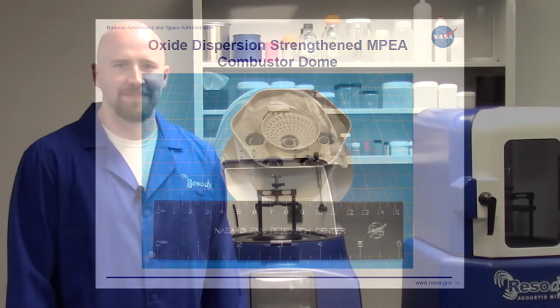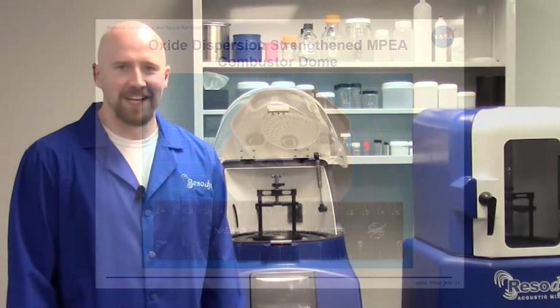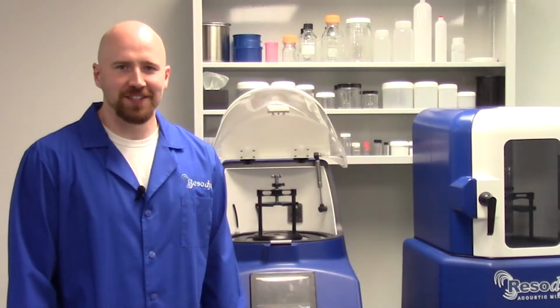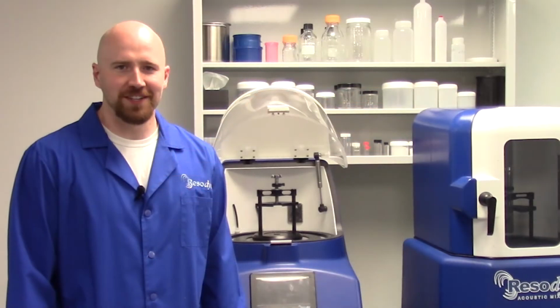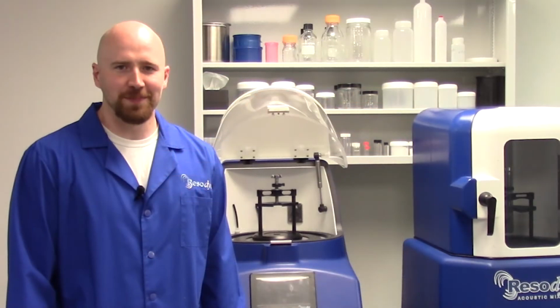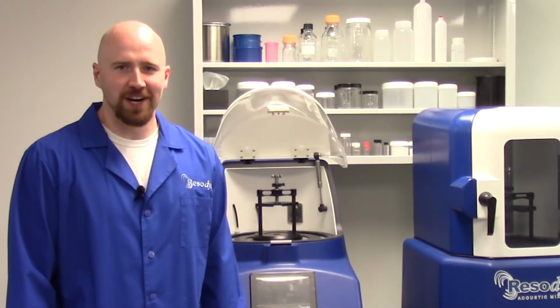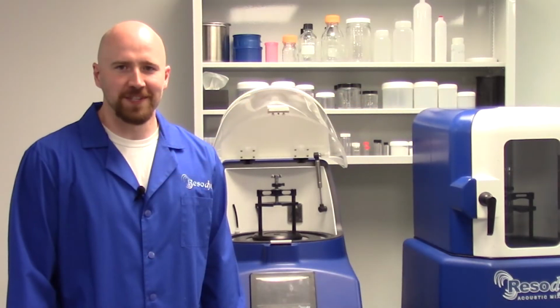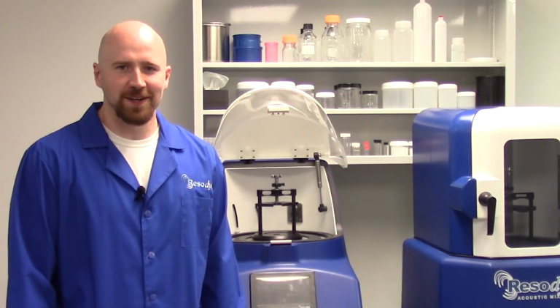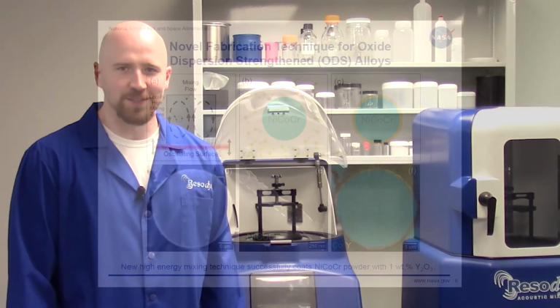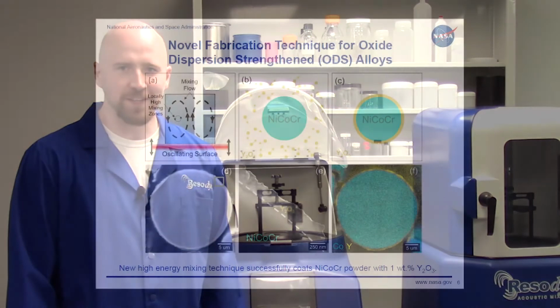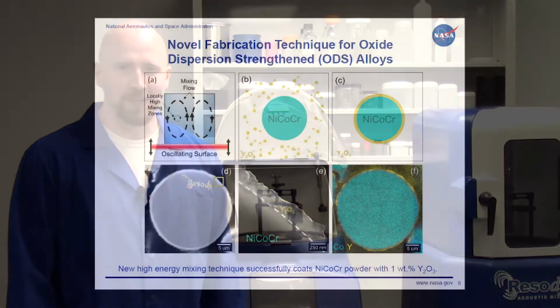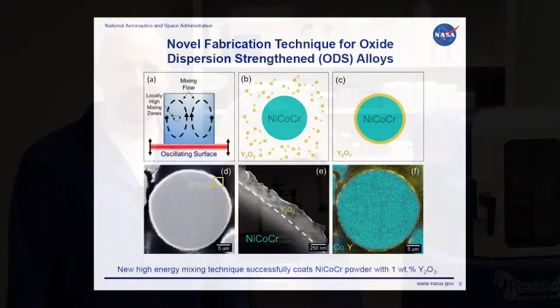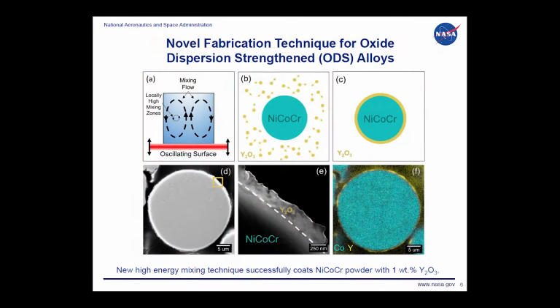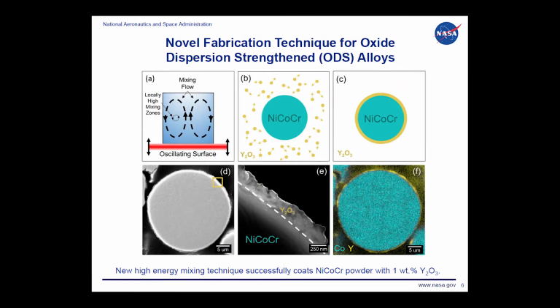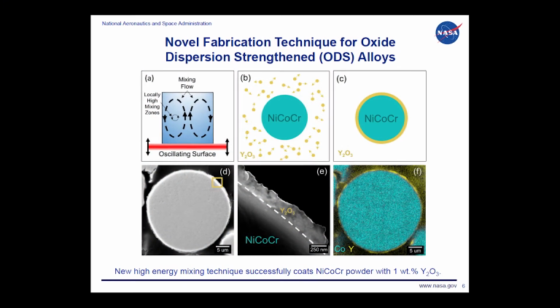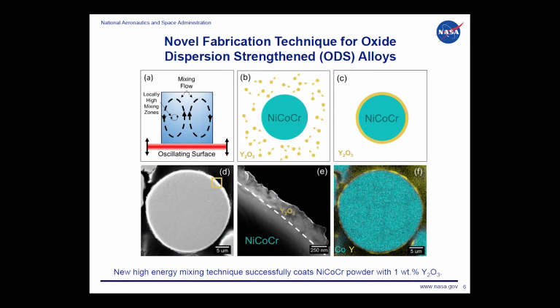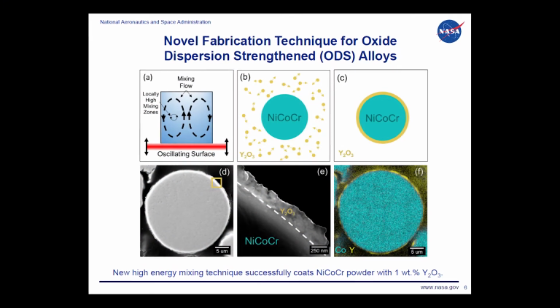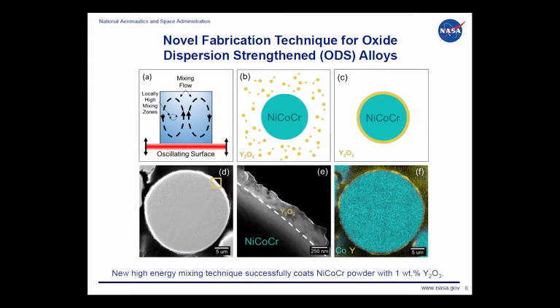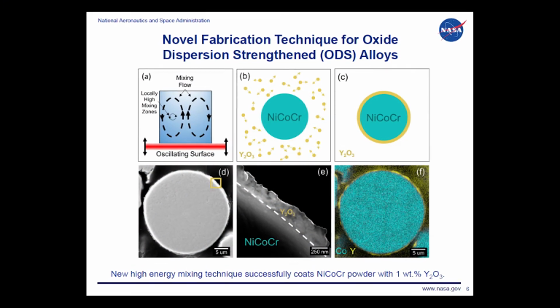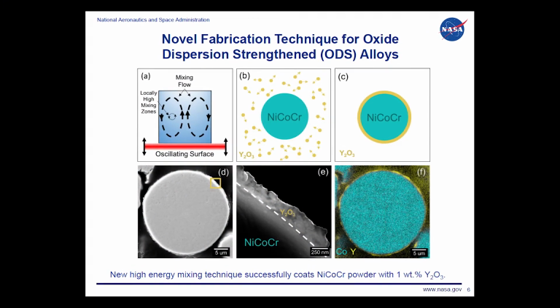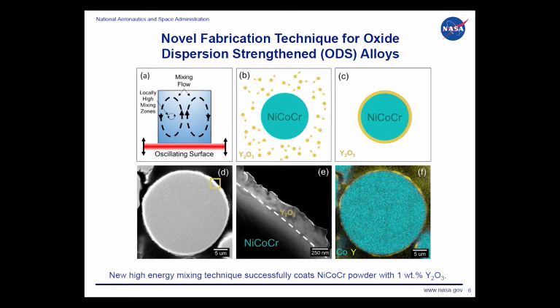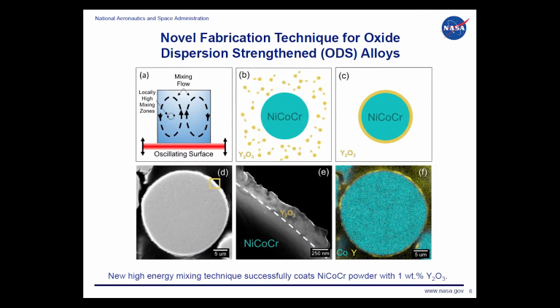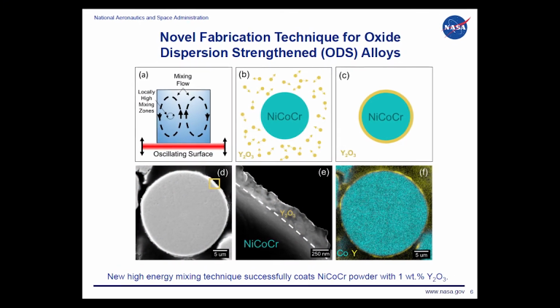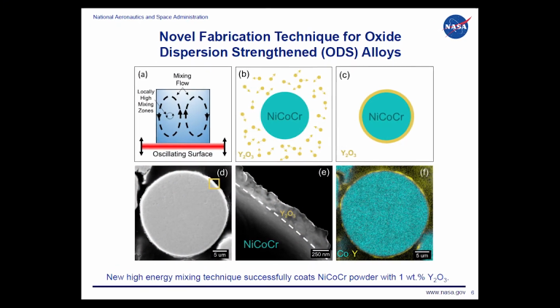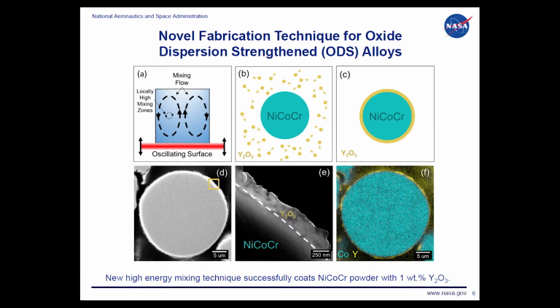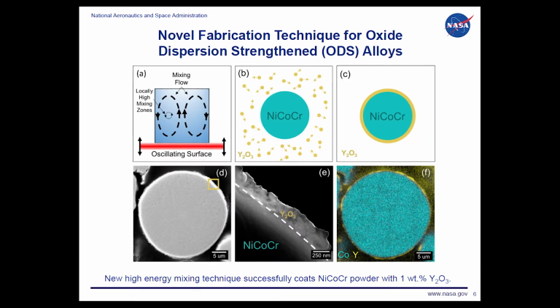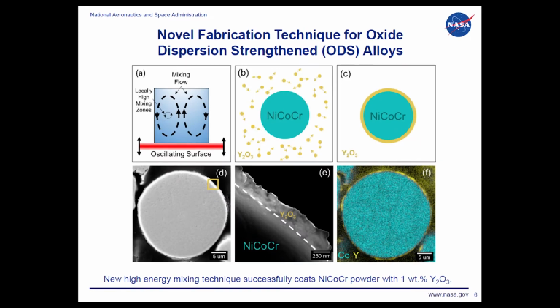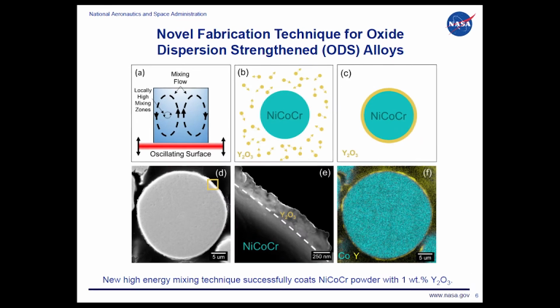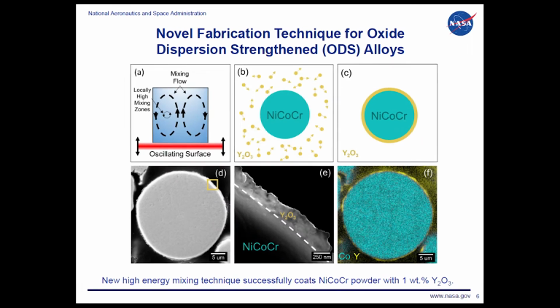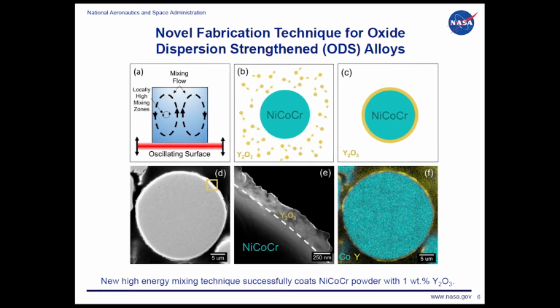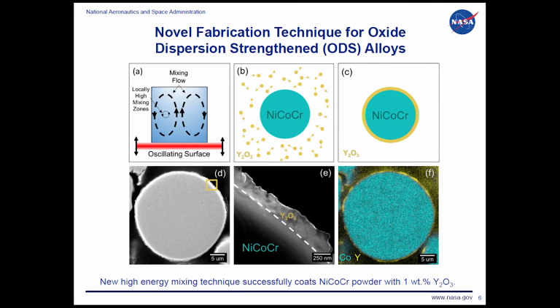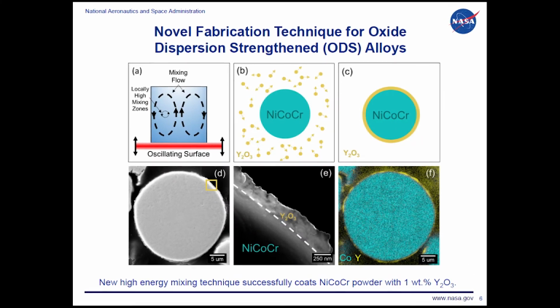NASA adopted RAM technology because the metal powder is uniformly coated and maintains its spherical shape after processing.